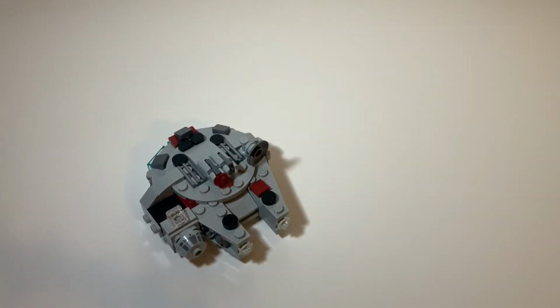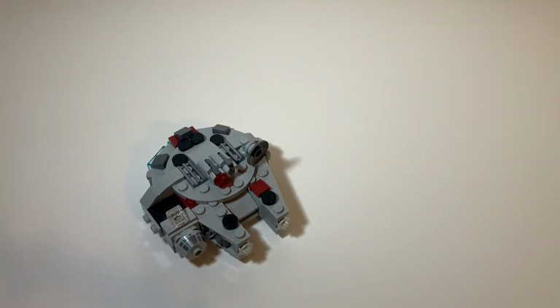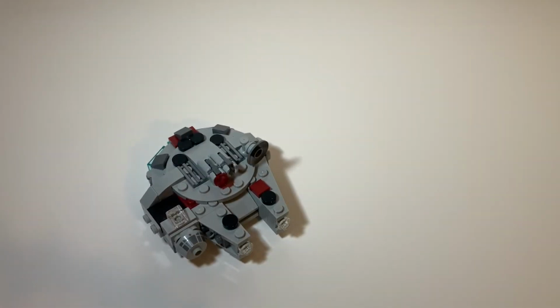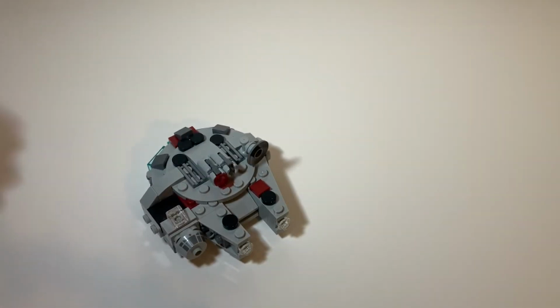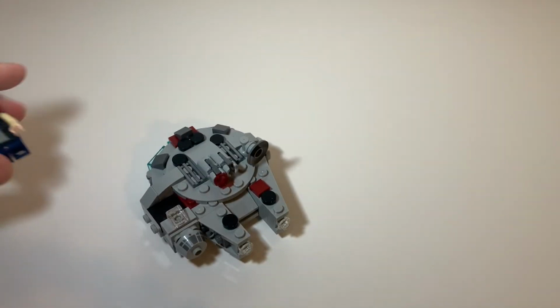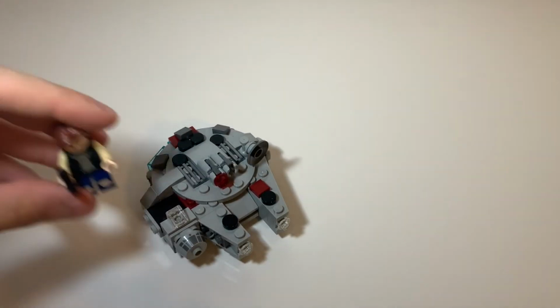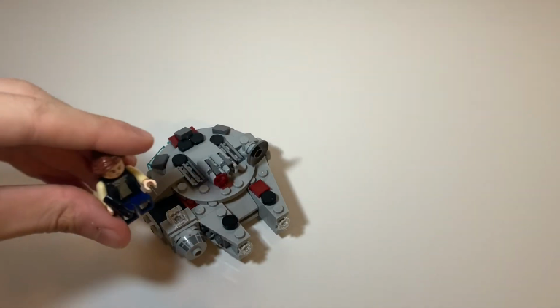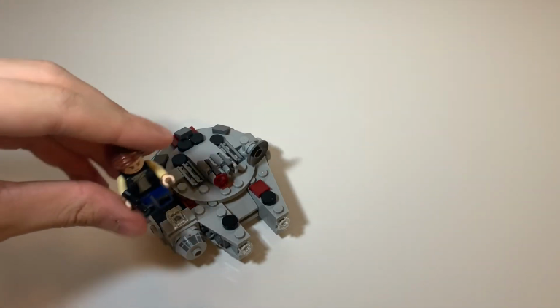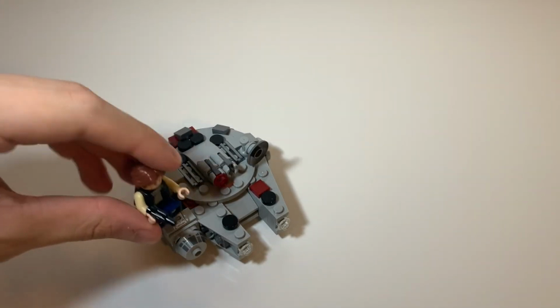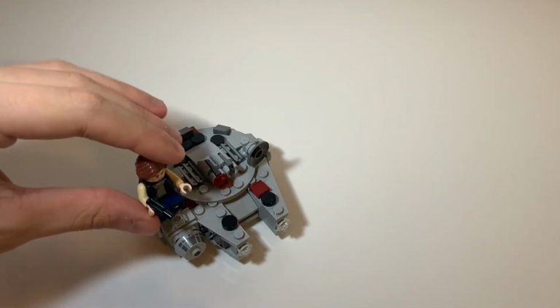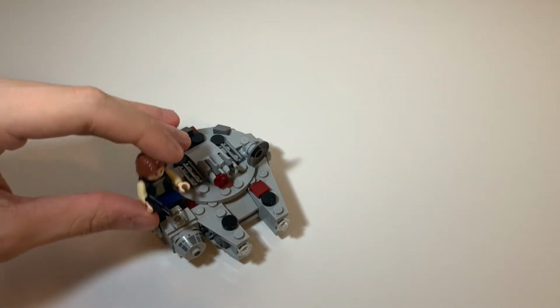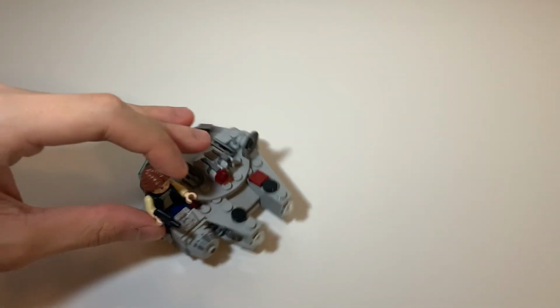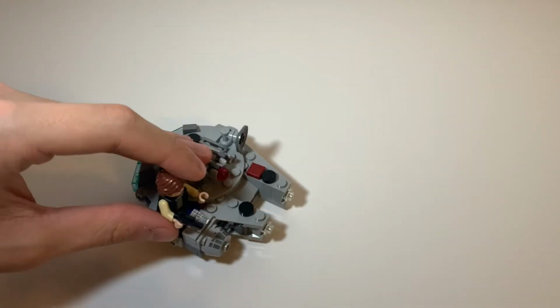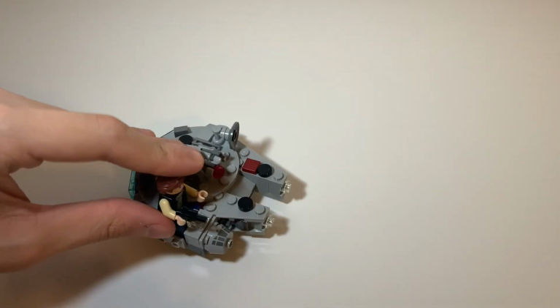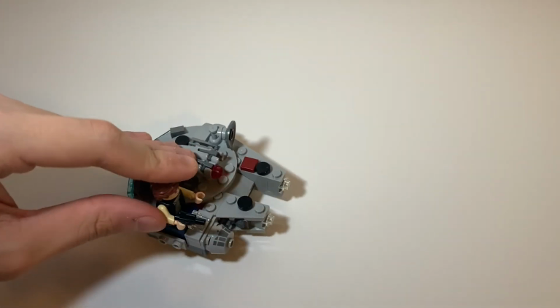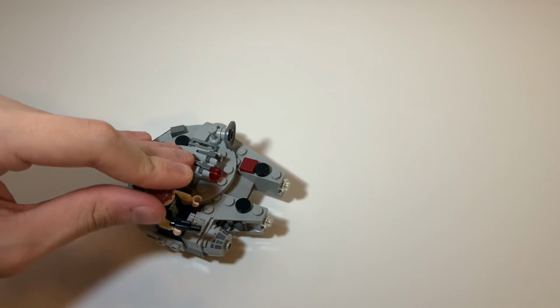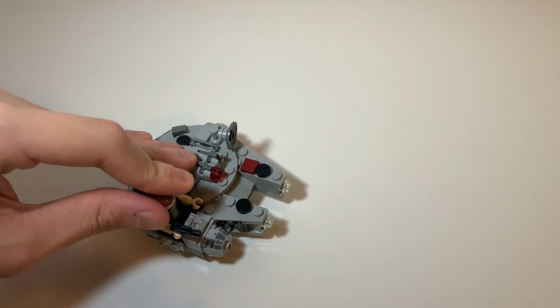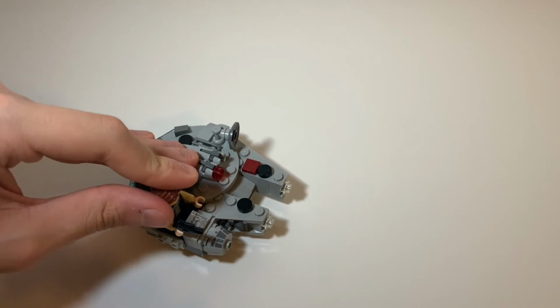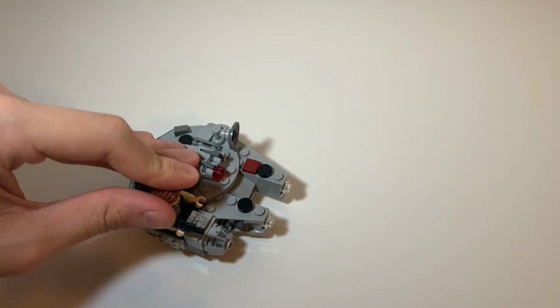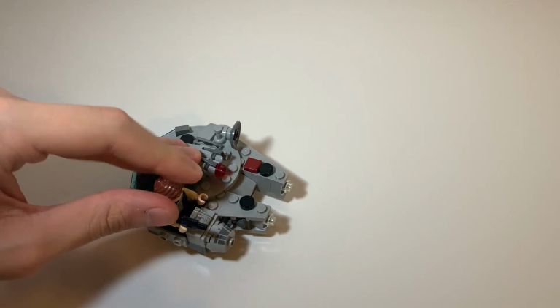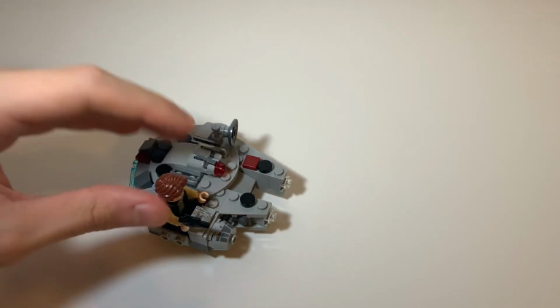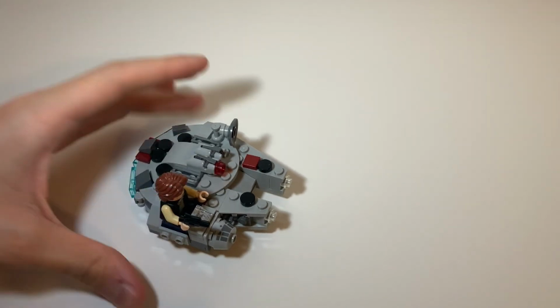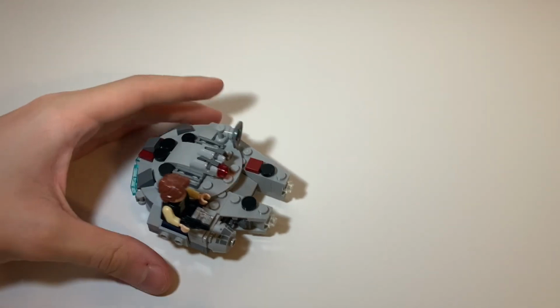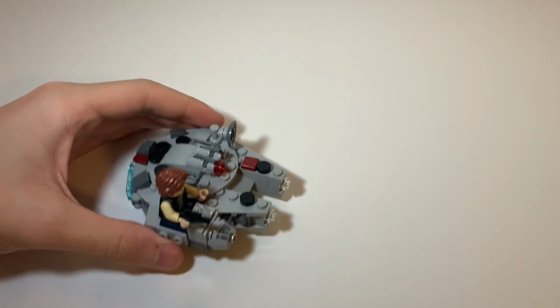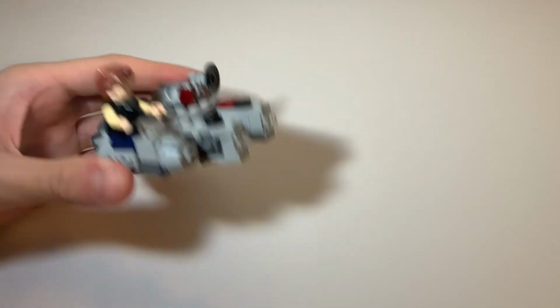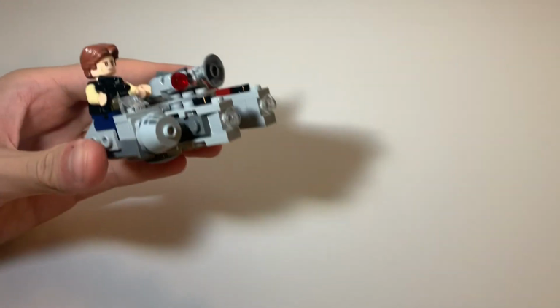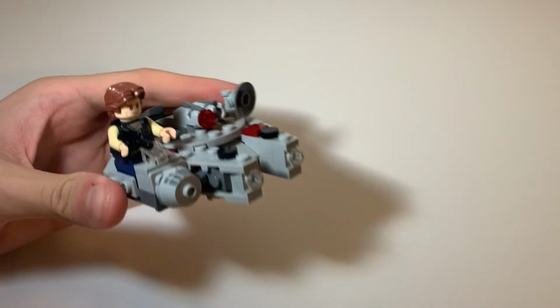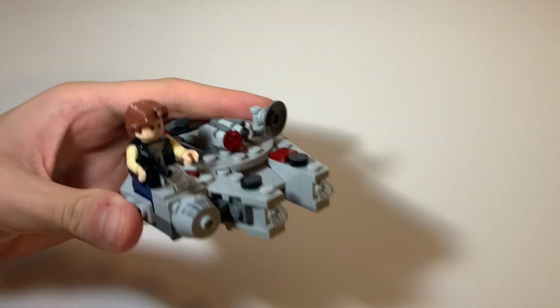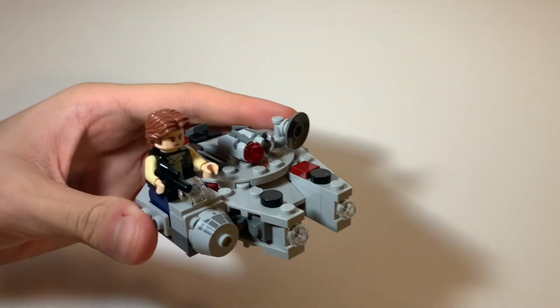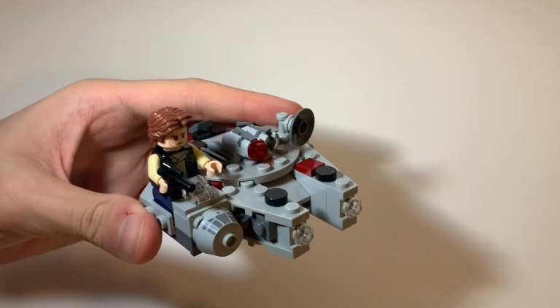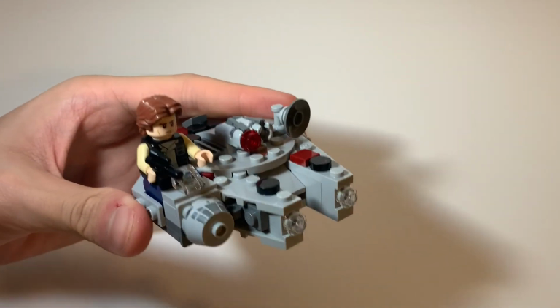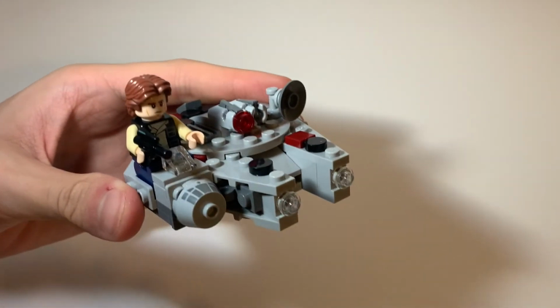If you want to, you can put your Han Solo minifigure that comes with the set right on here, and he fits right in there.